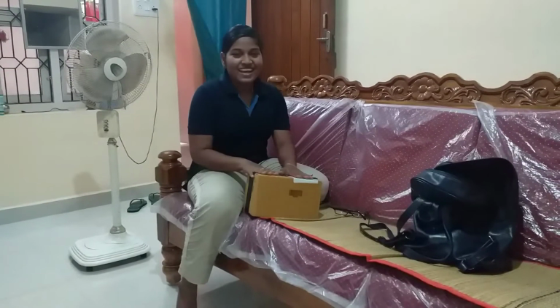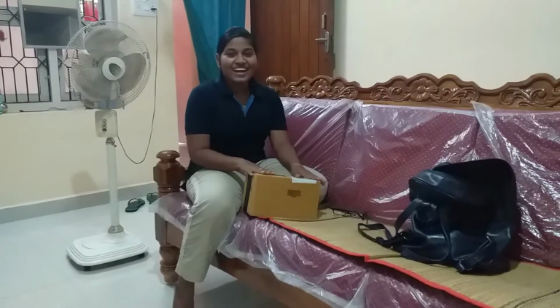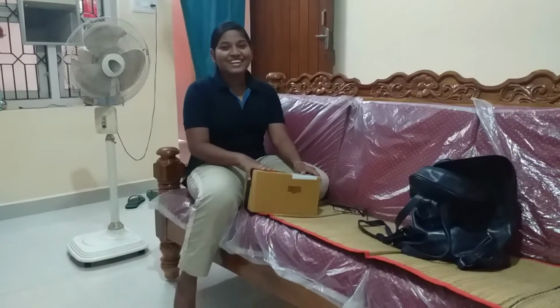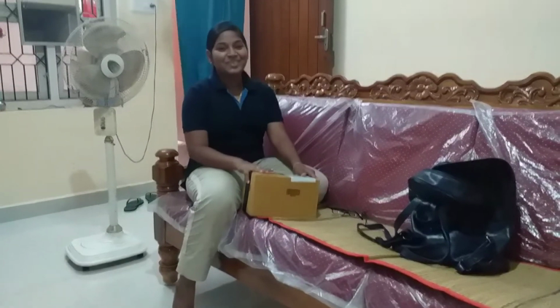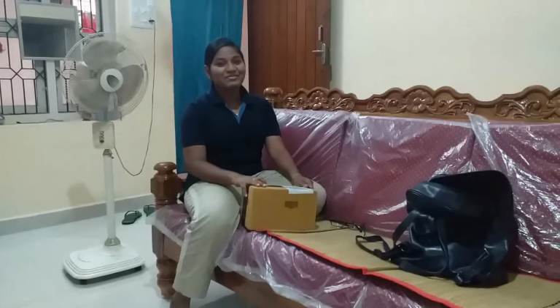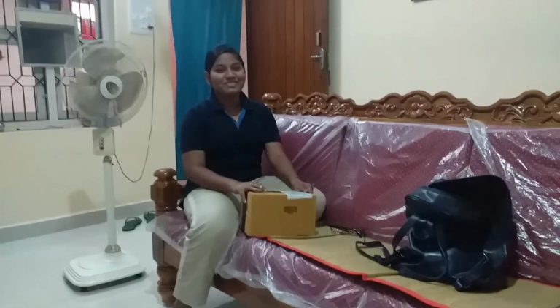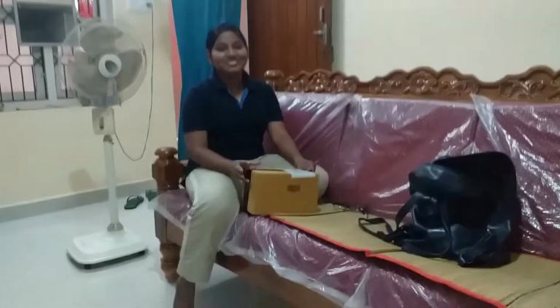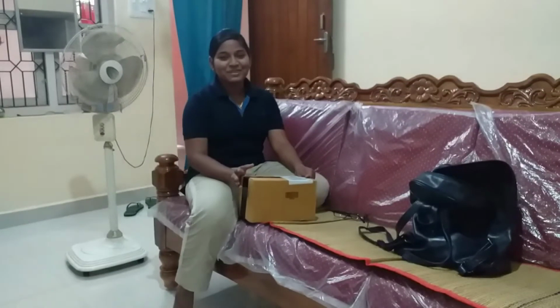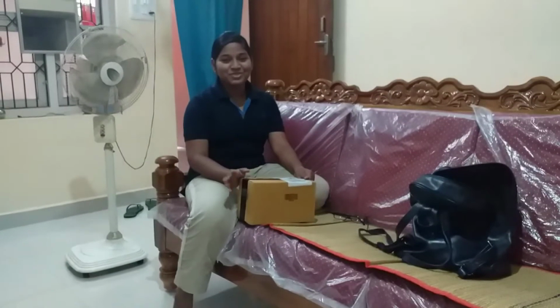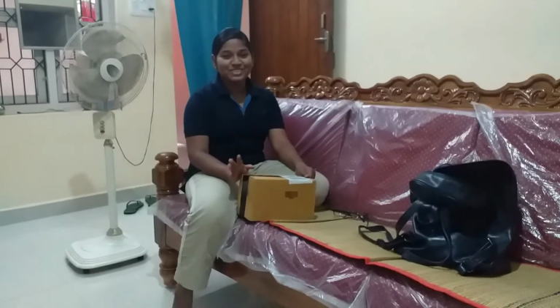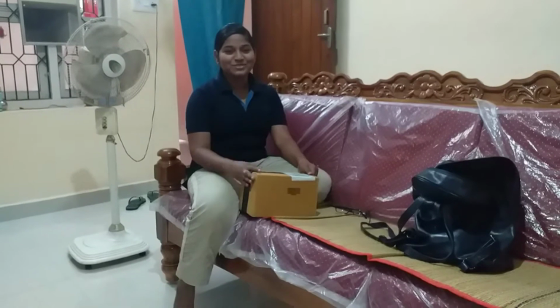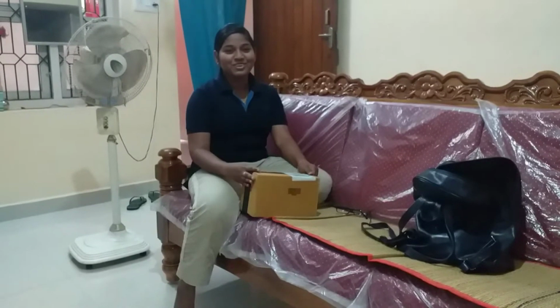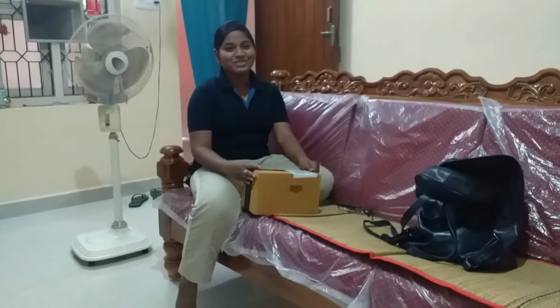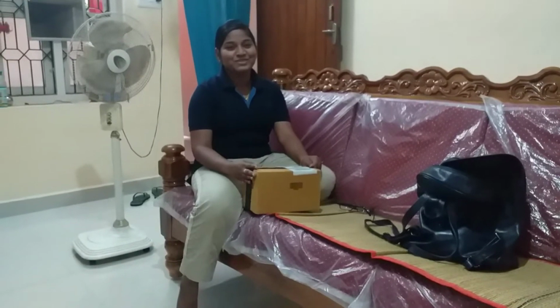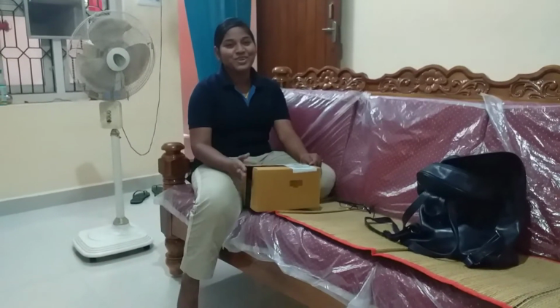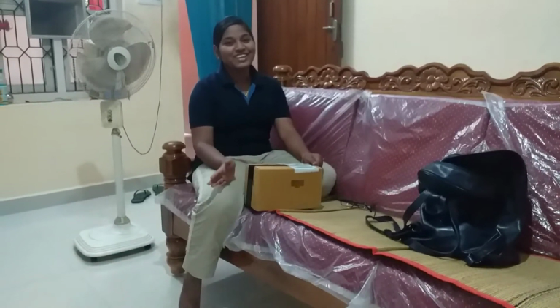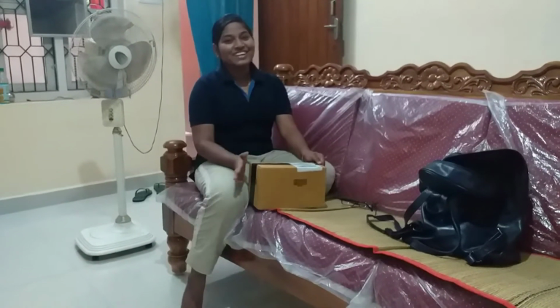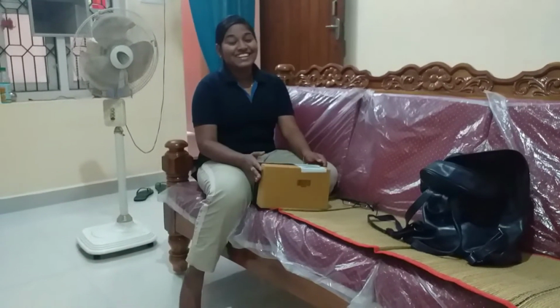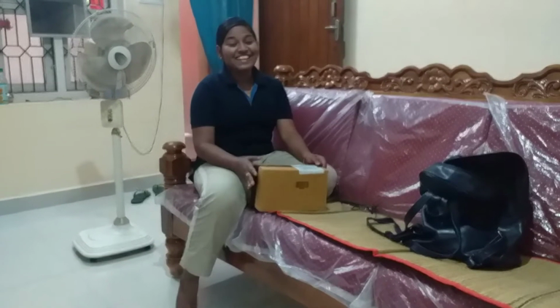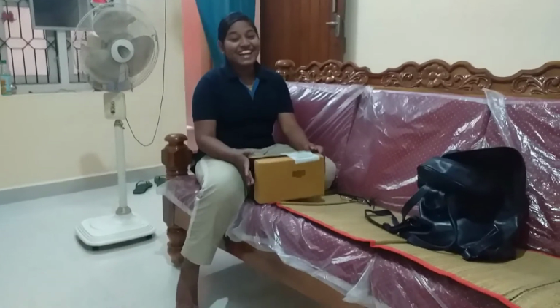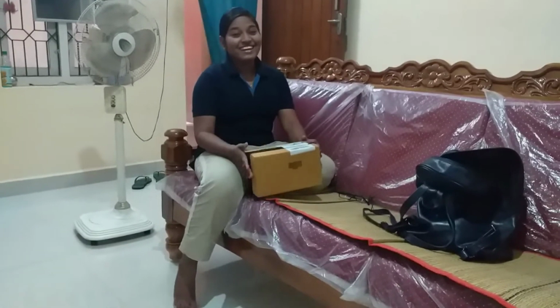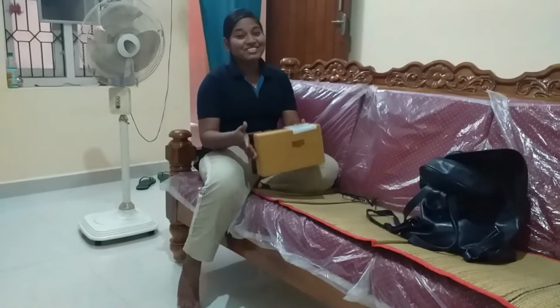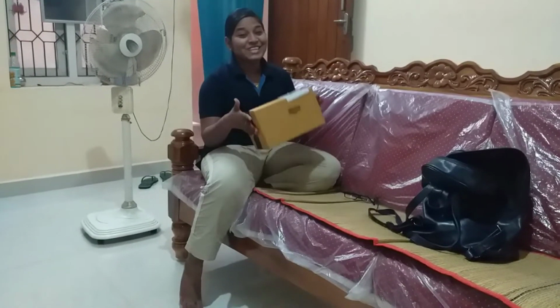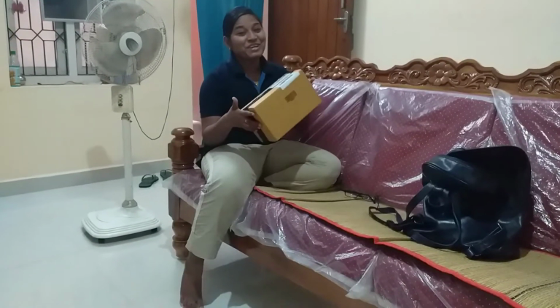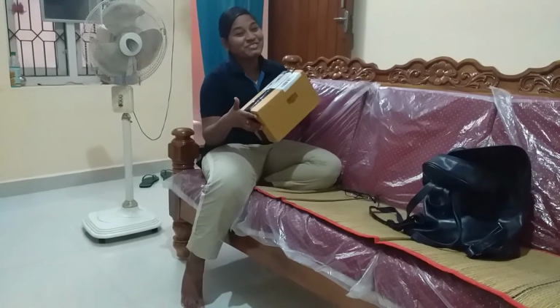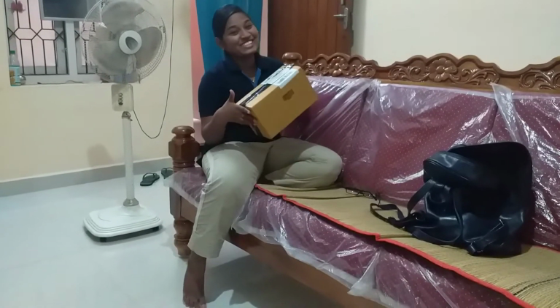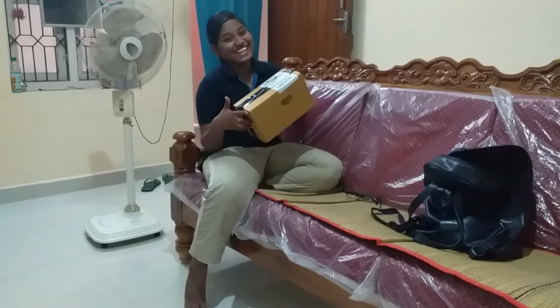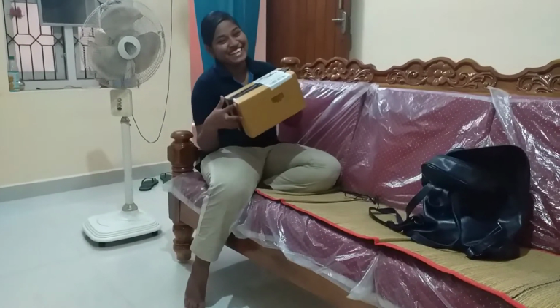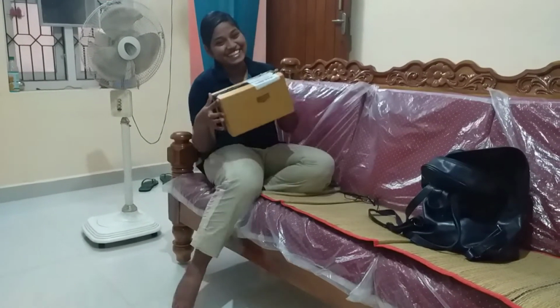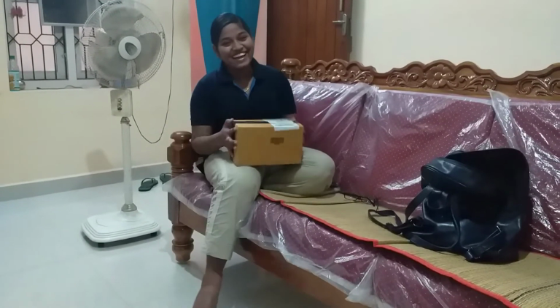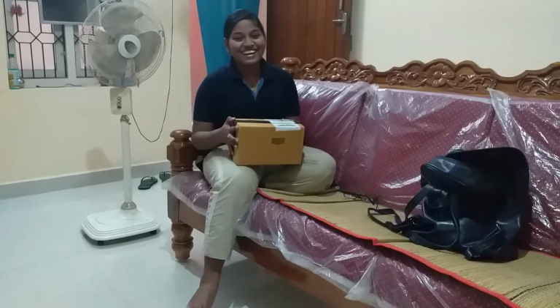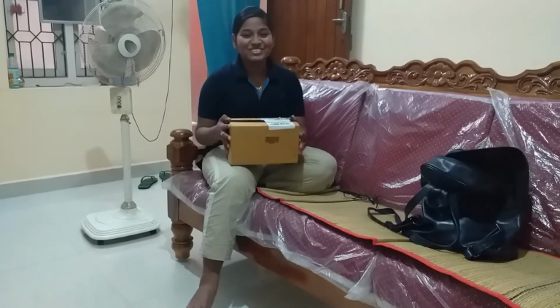Hi everyone, welcome to Waisers Law. I am talking to you. I am very happy.